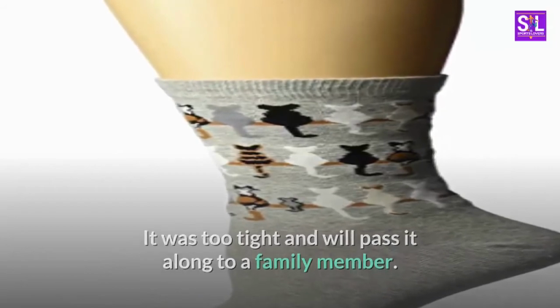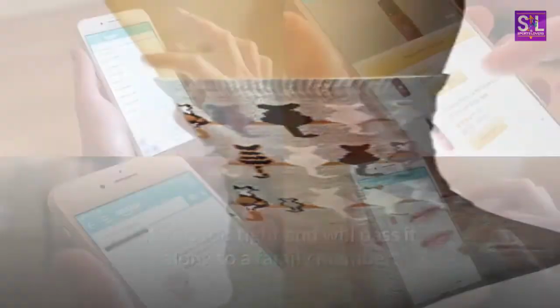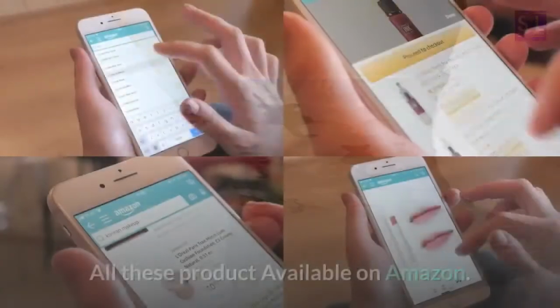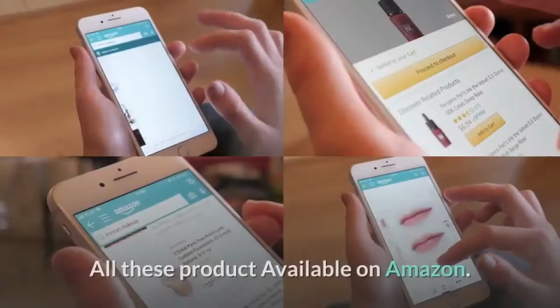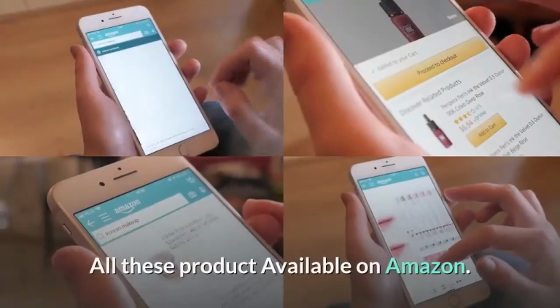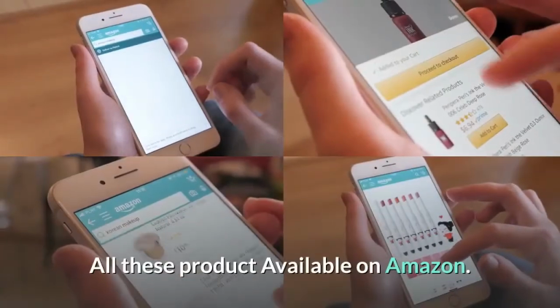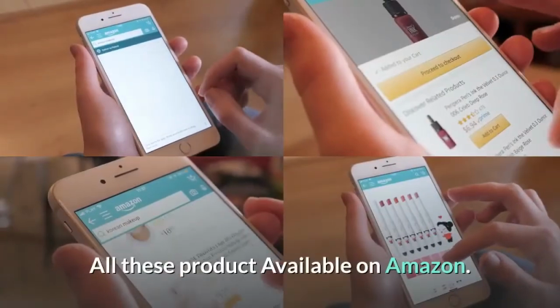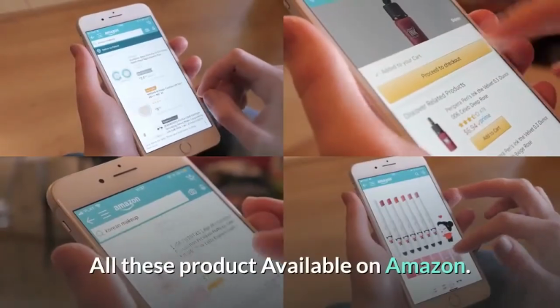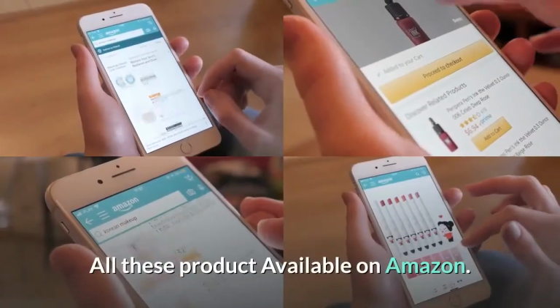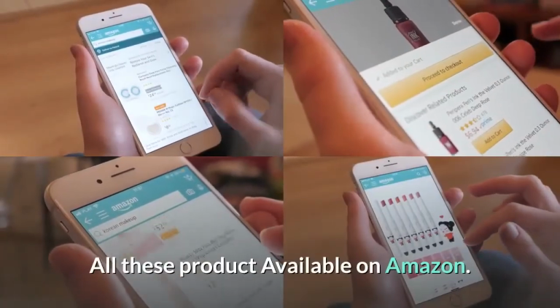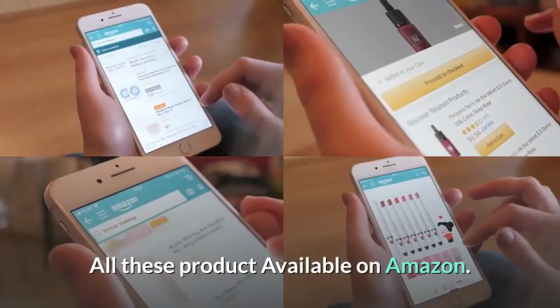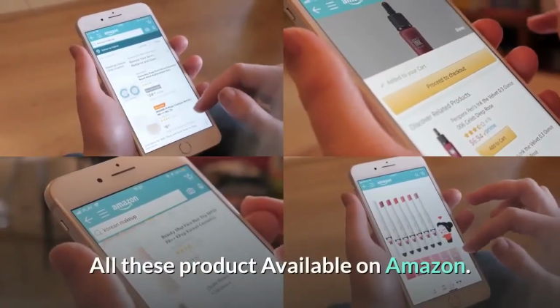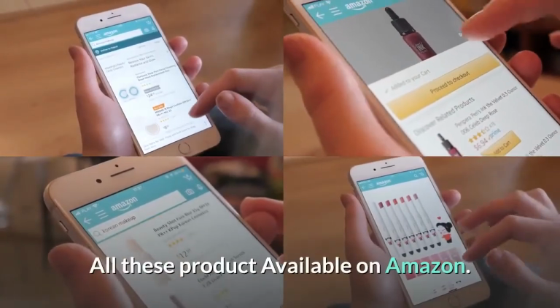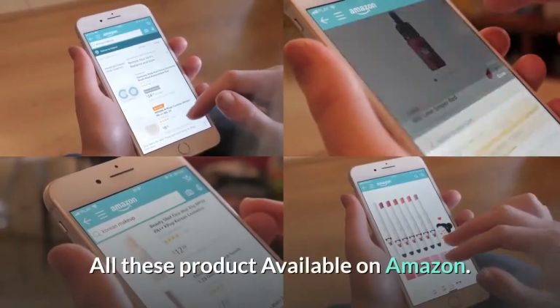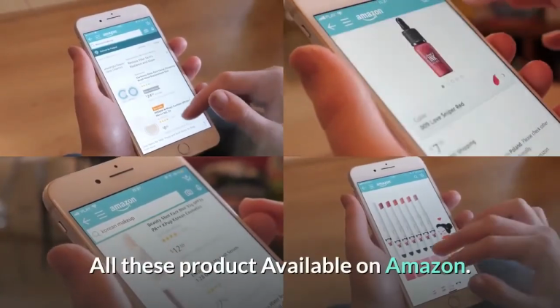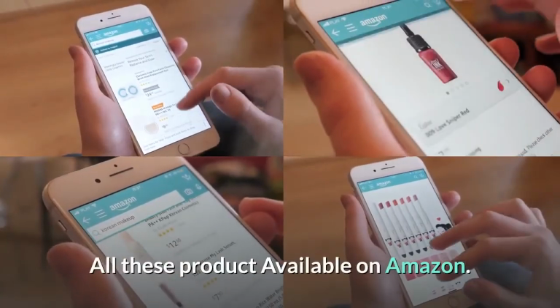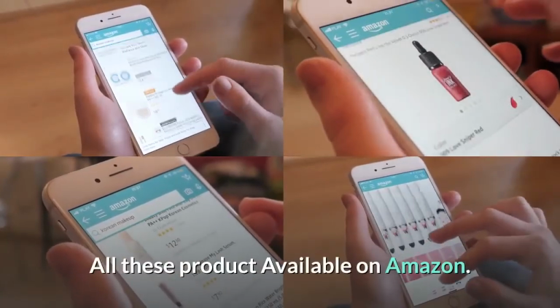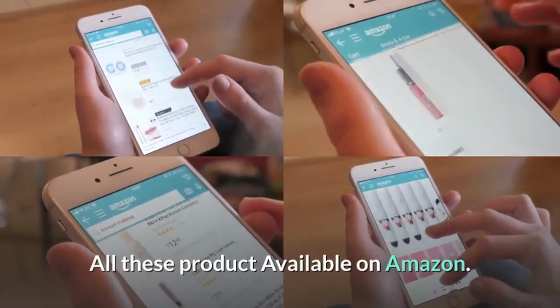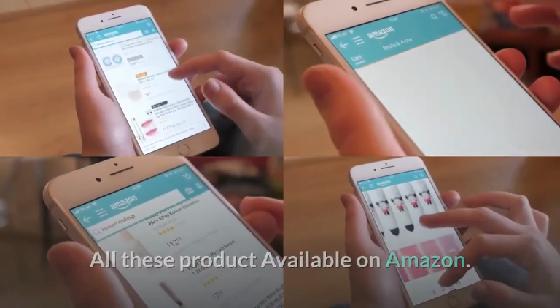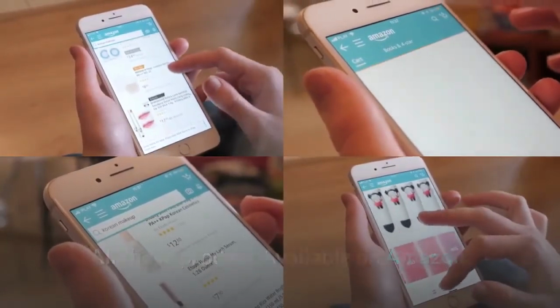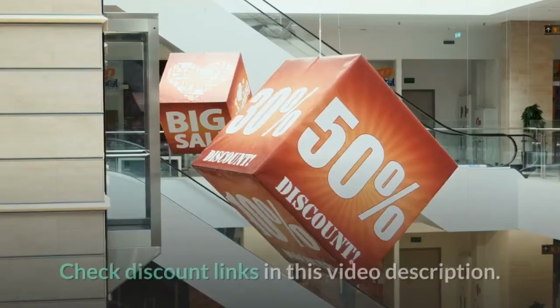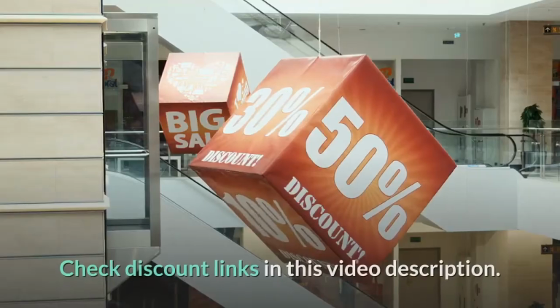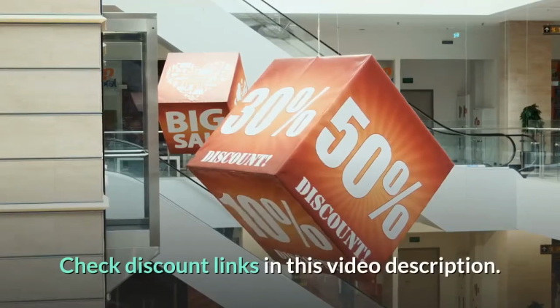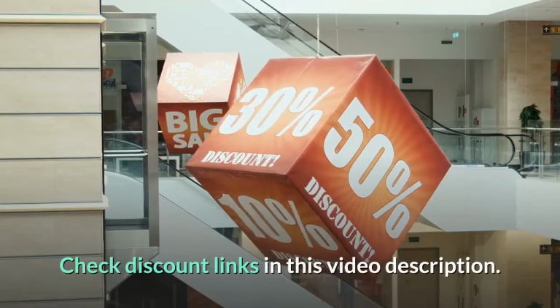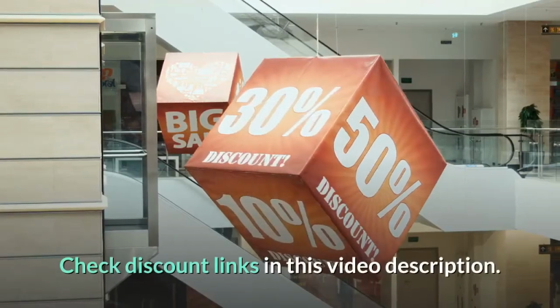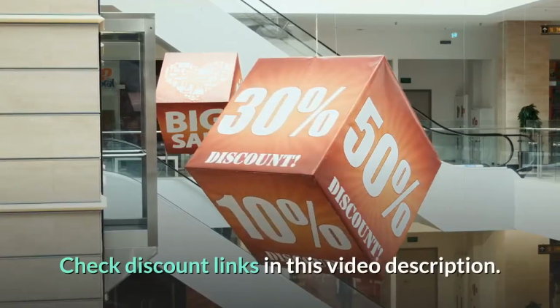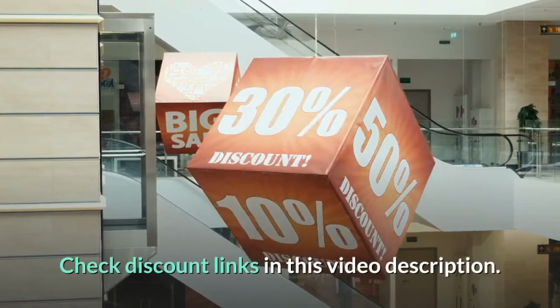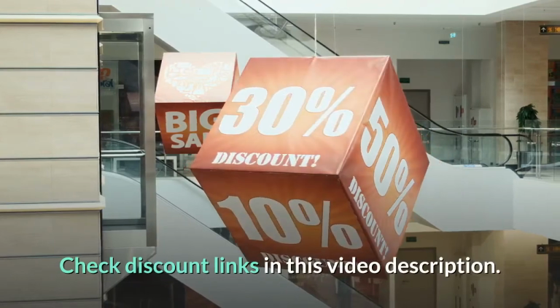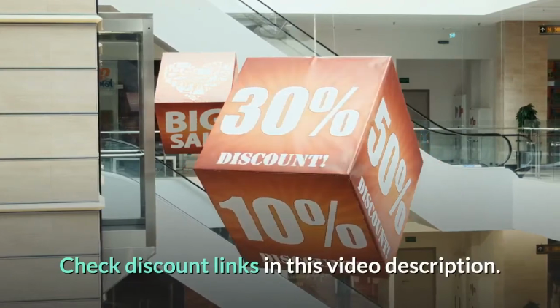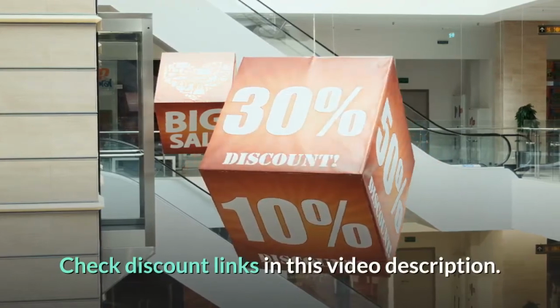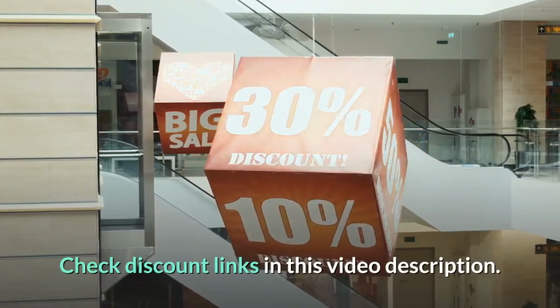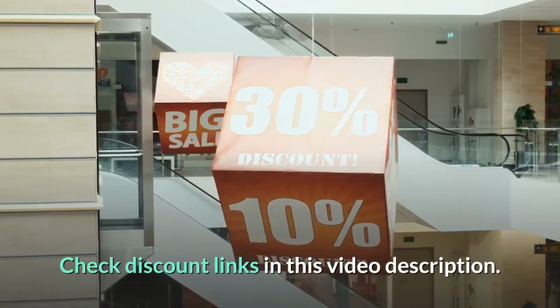All these products are available on Amazon. Check discount links in this video description.